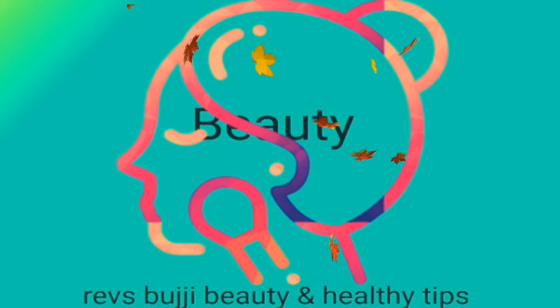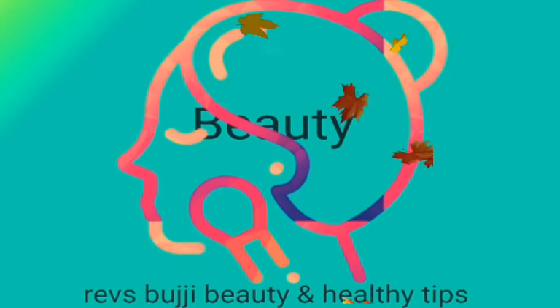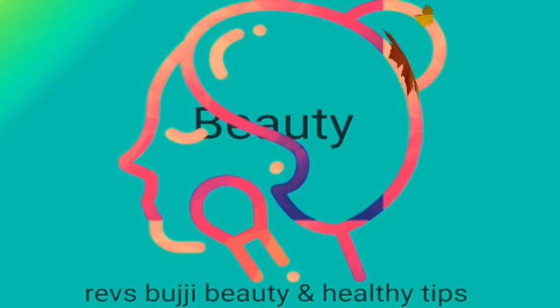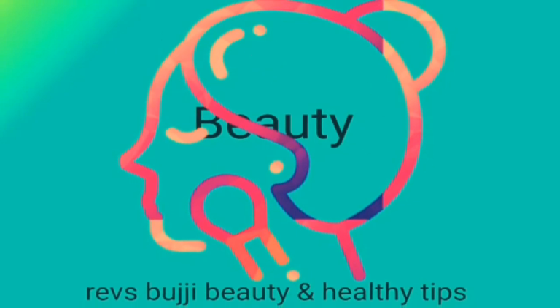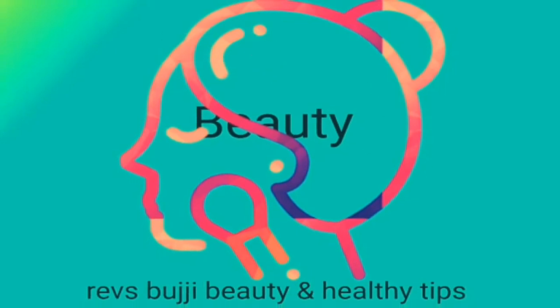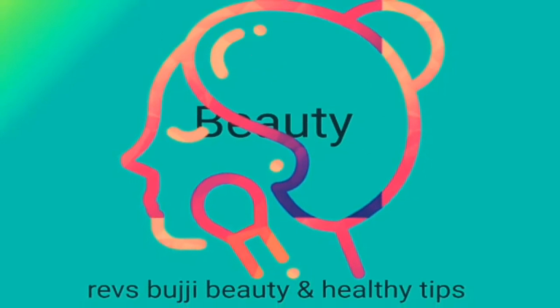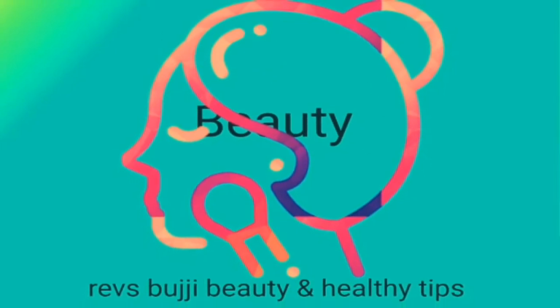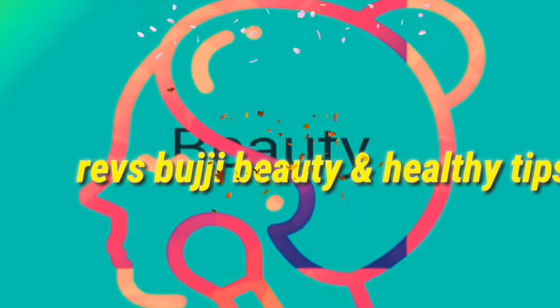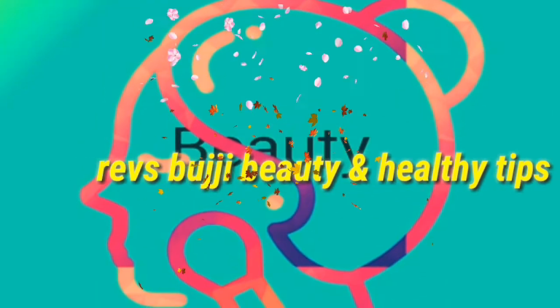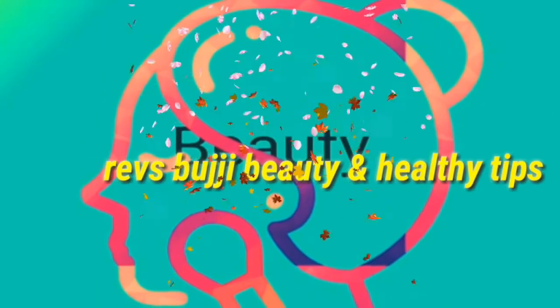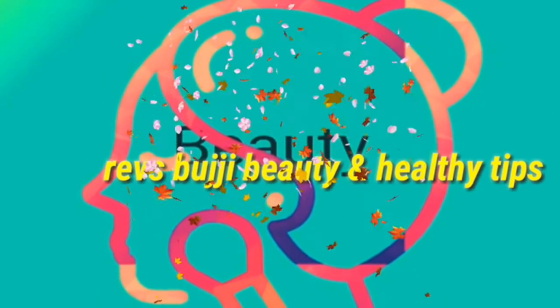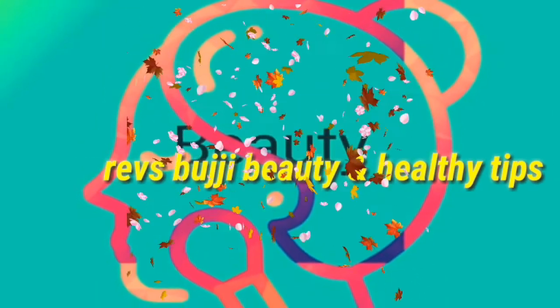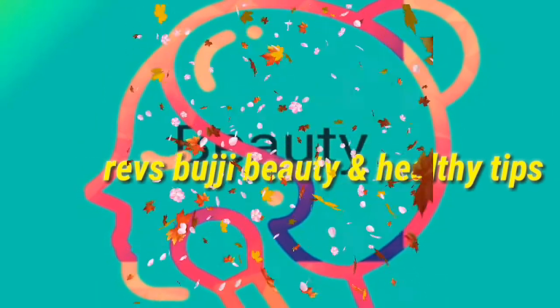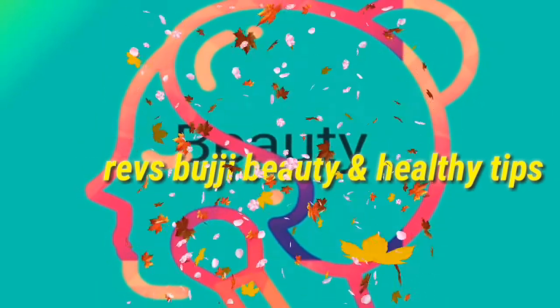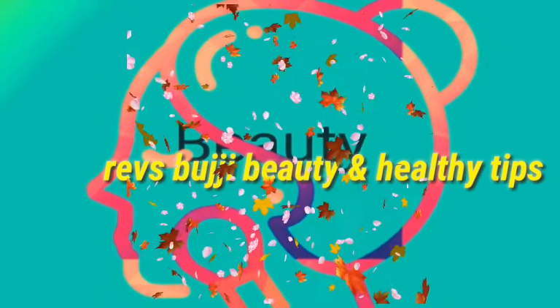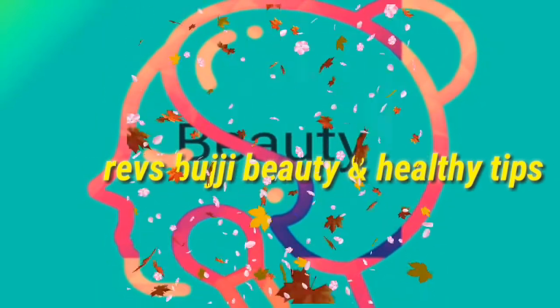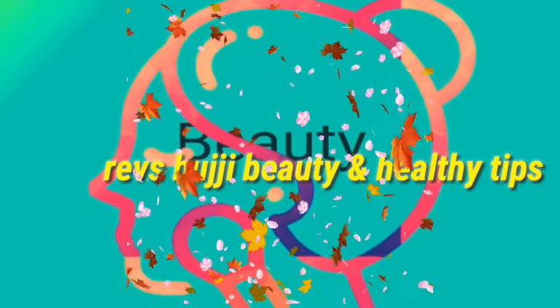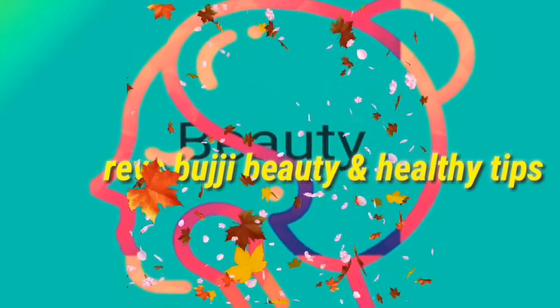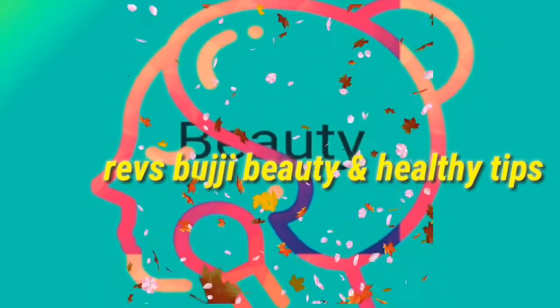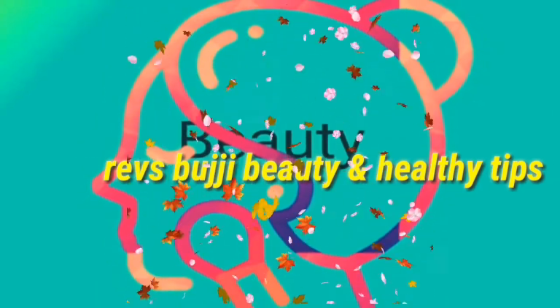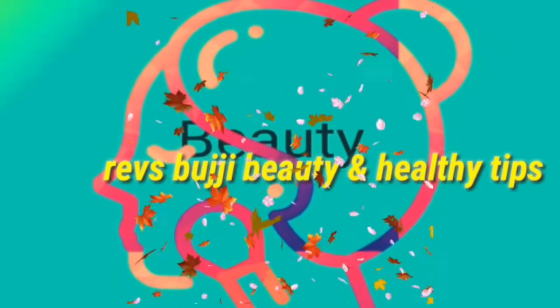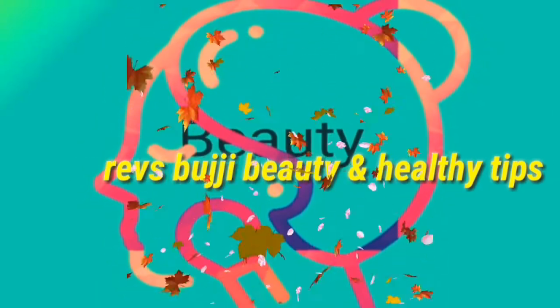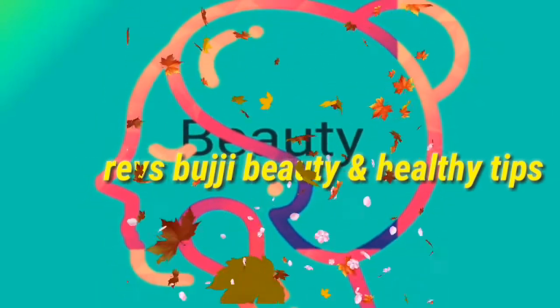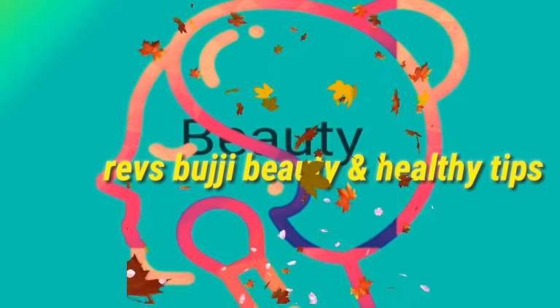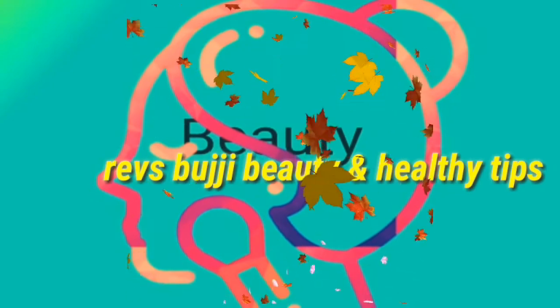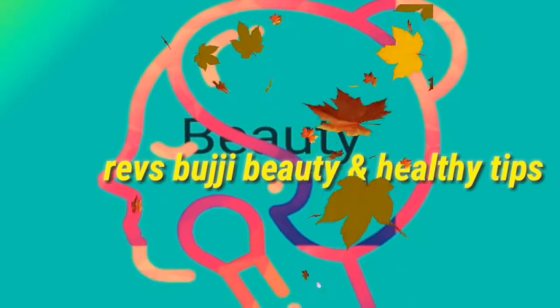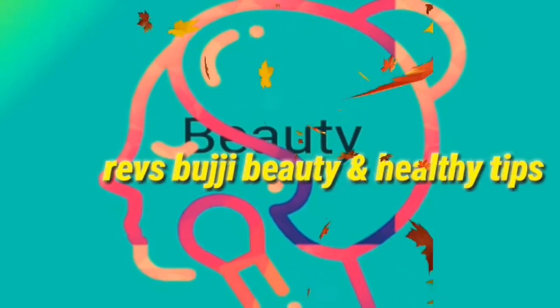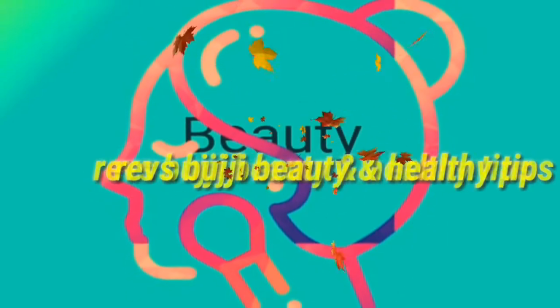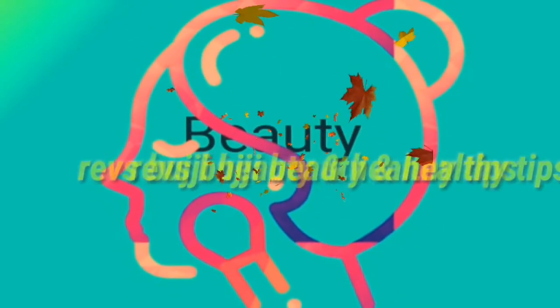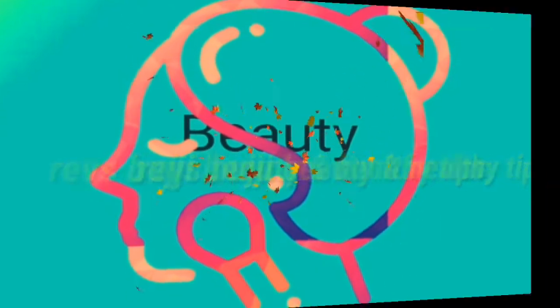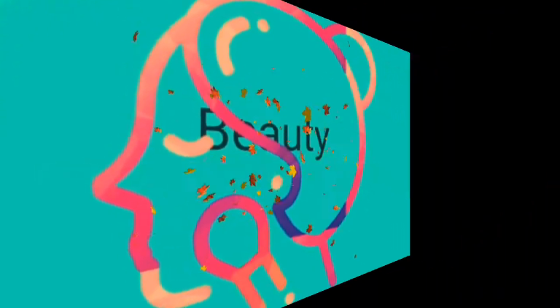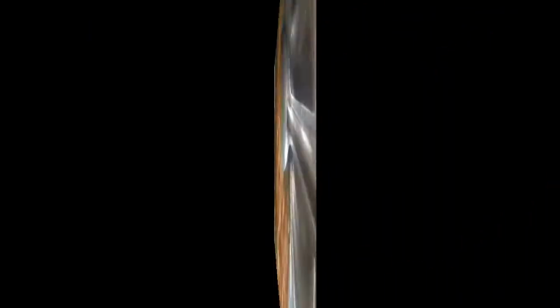Today, I will be doing a lot of beauty tips and useful tips. Let's go to the video.